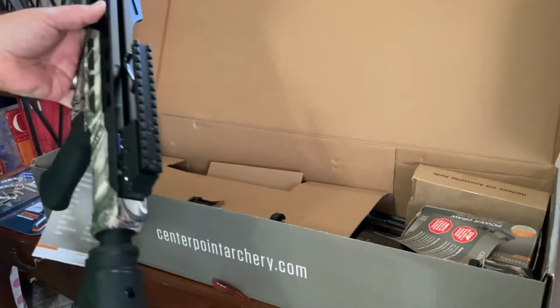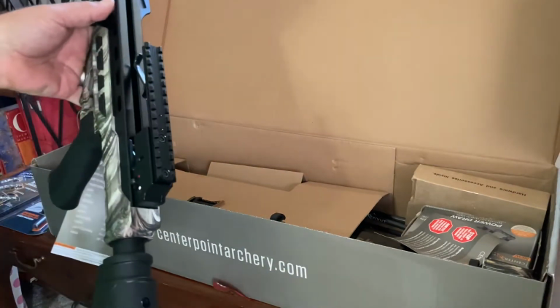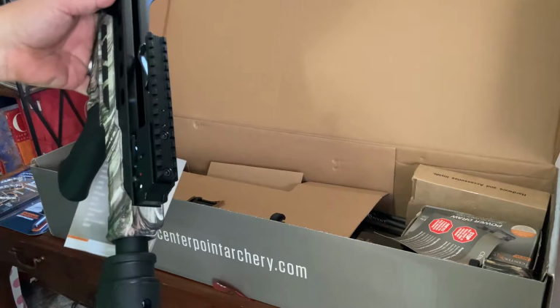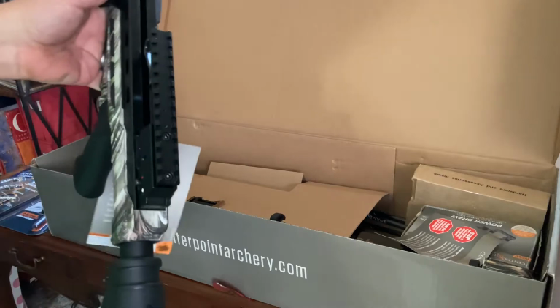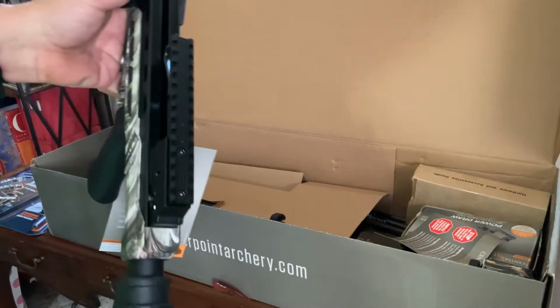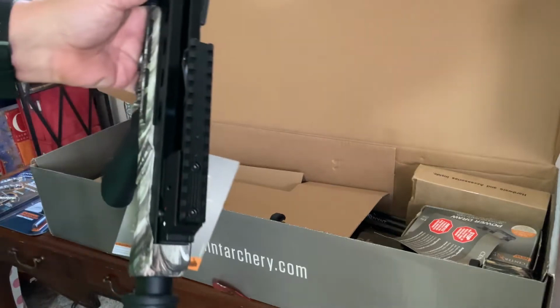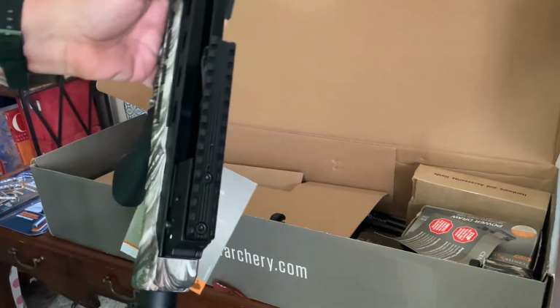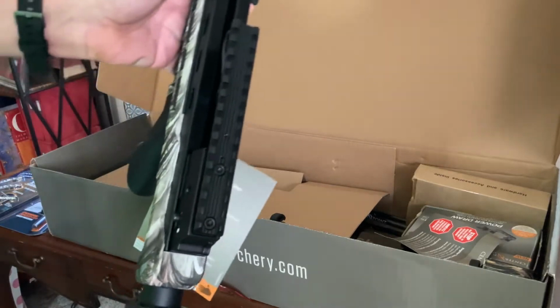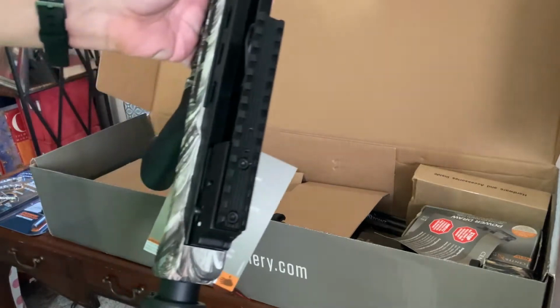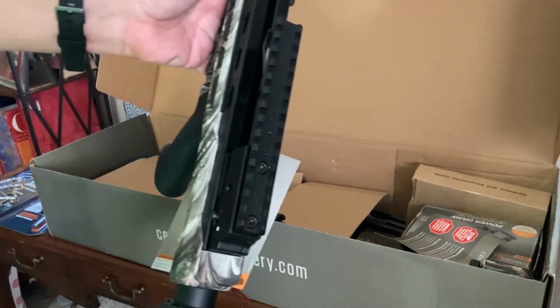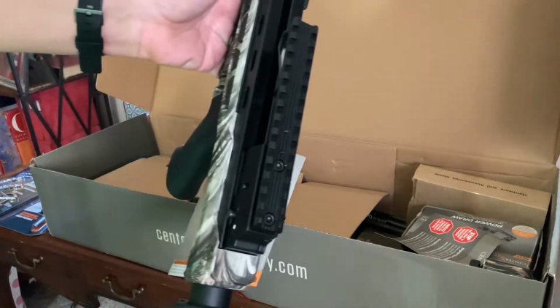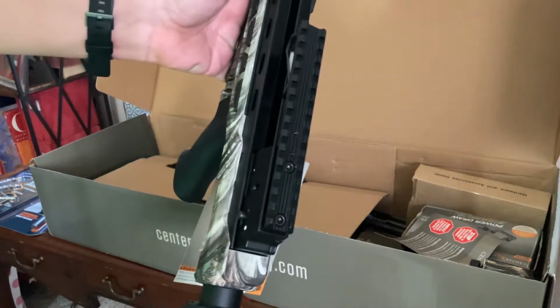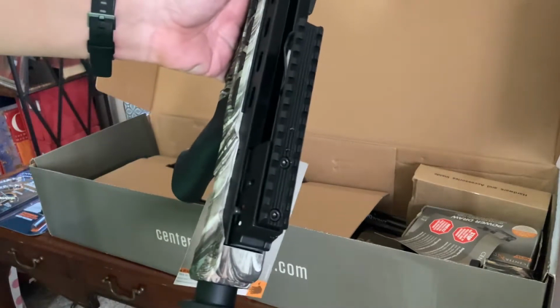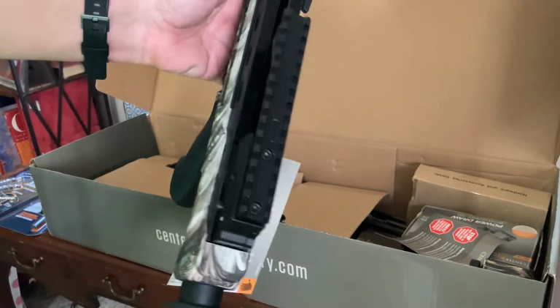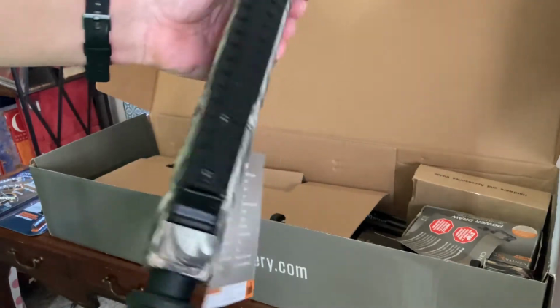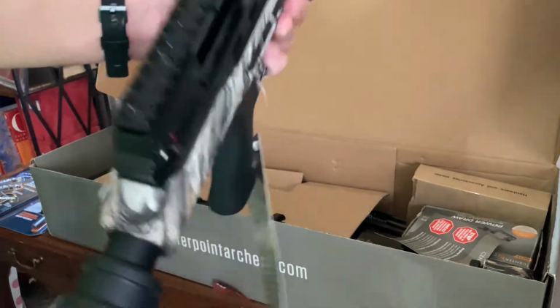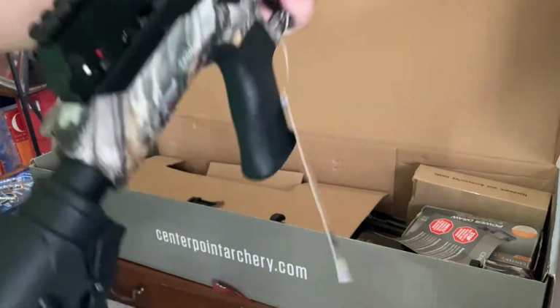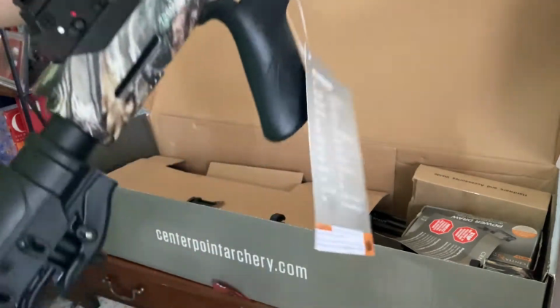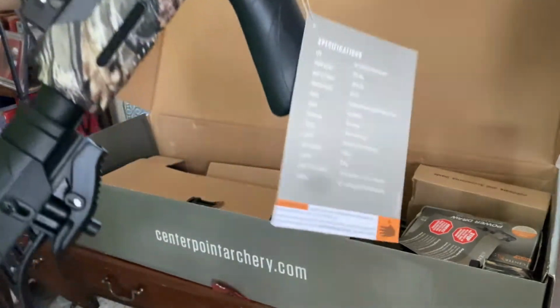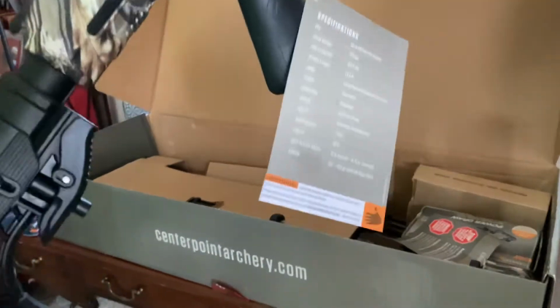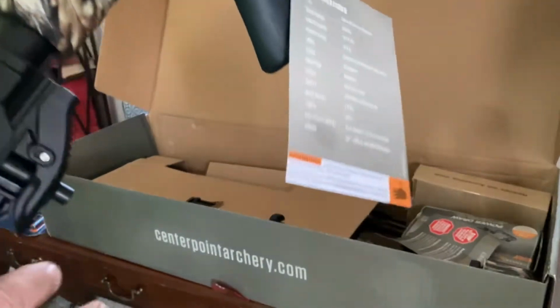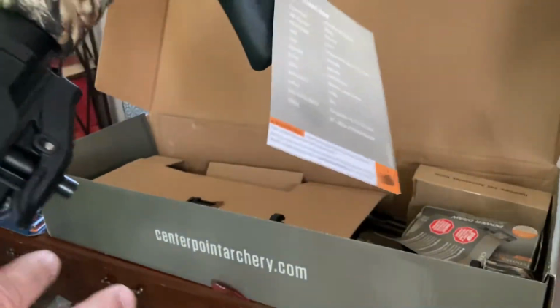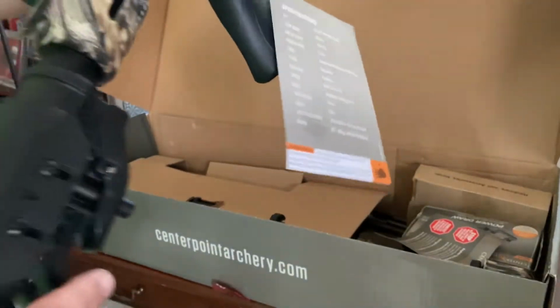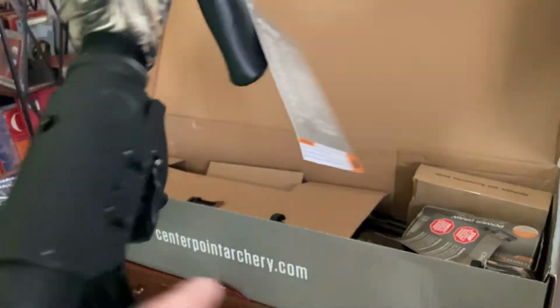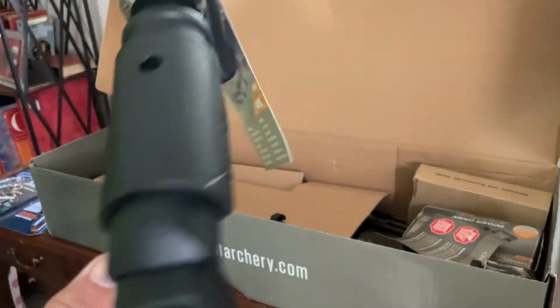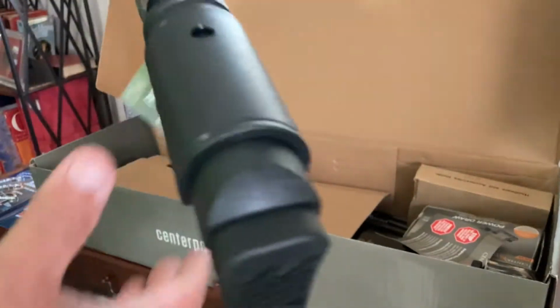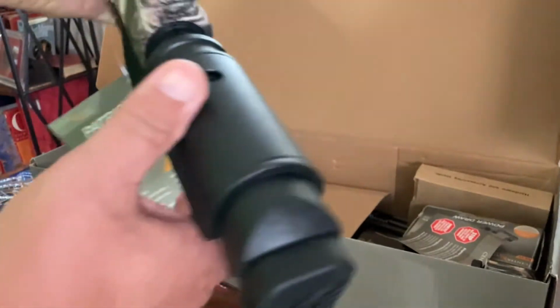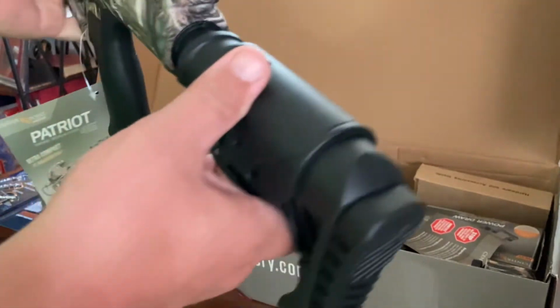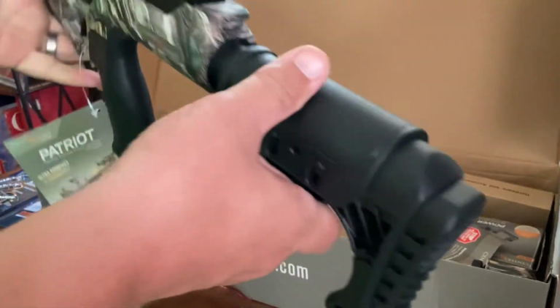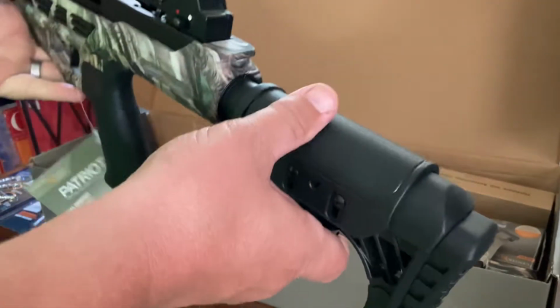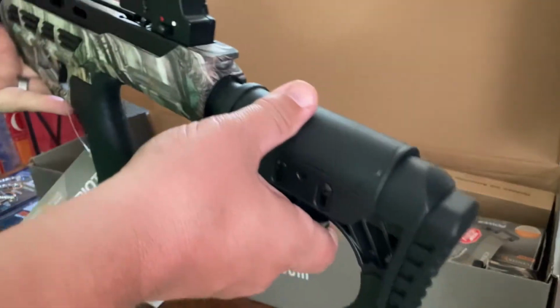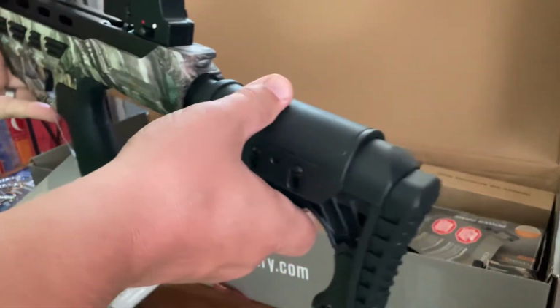Got the rails on it, and it's got an adjustable stock.